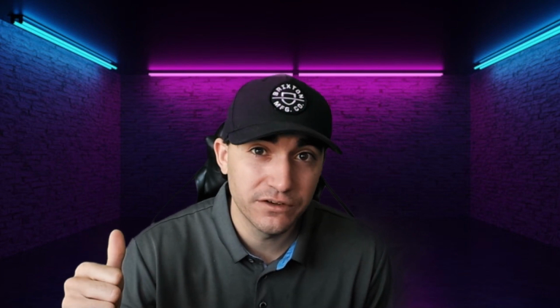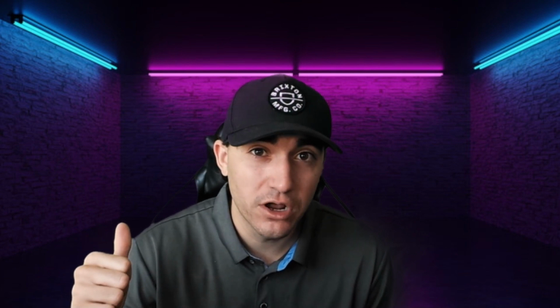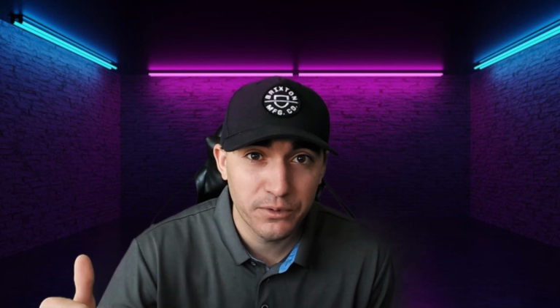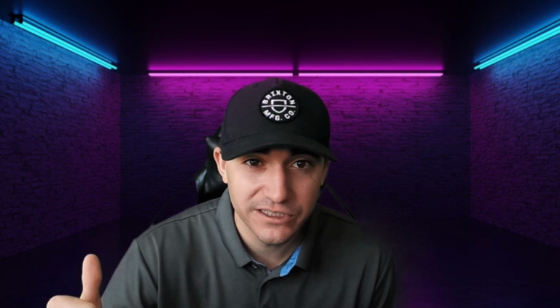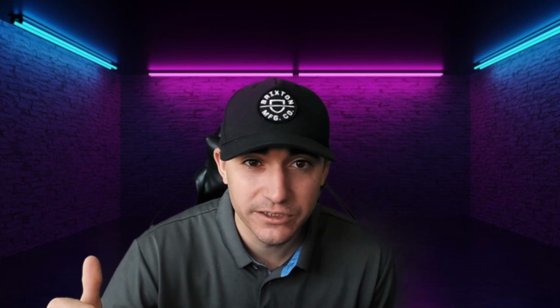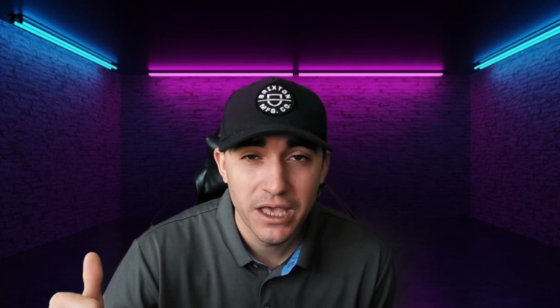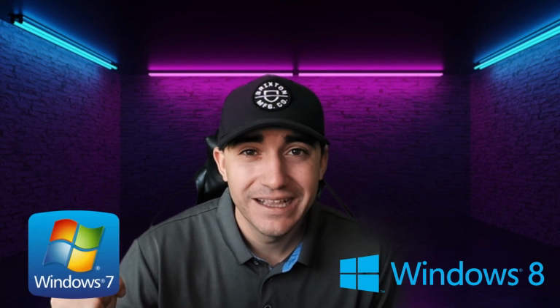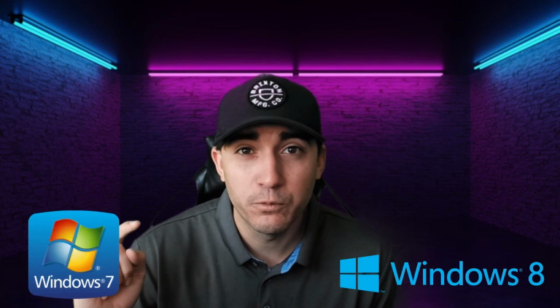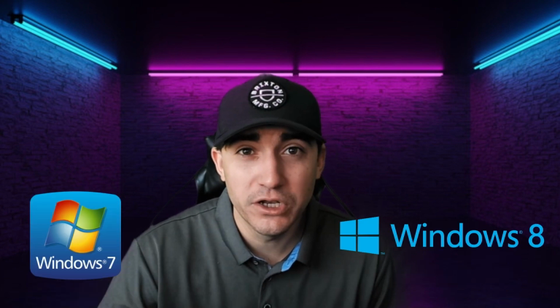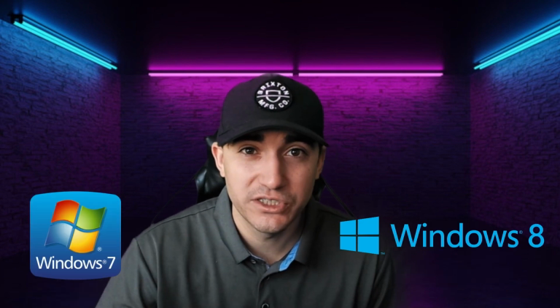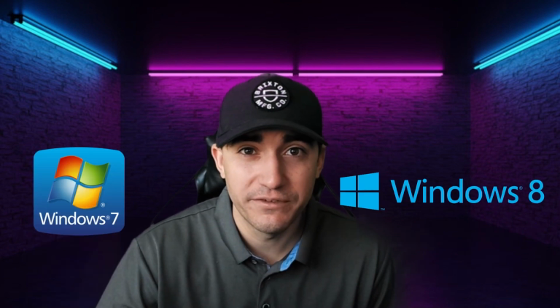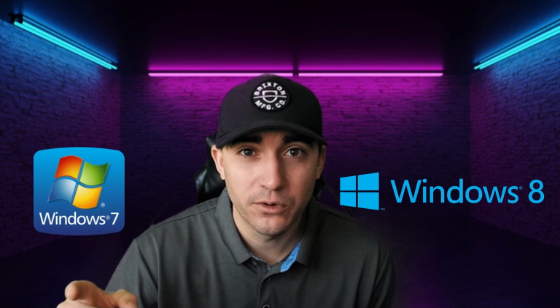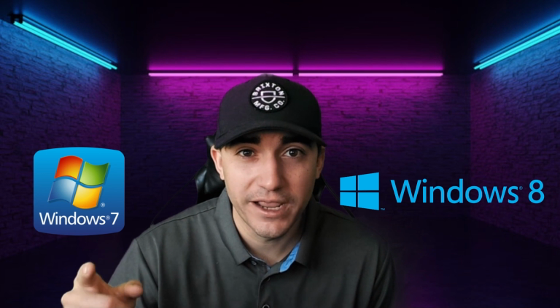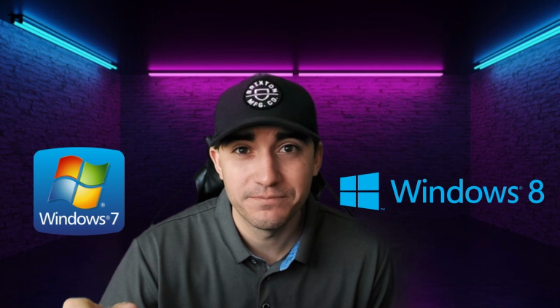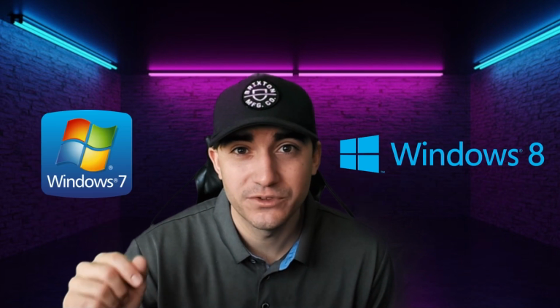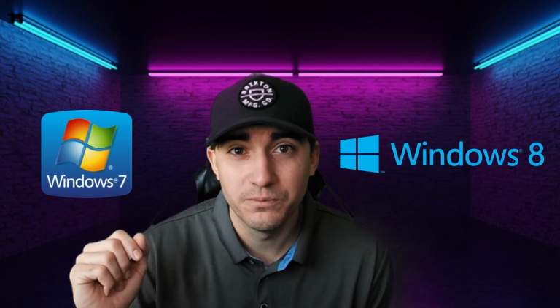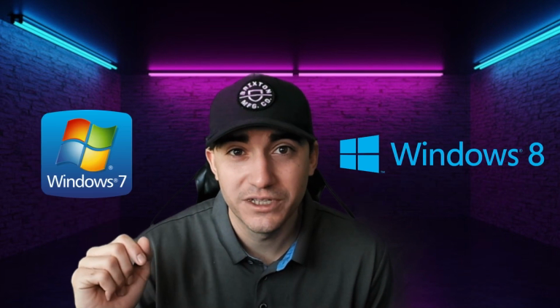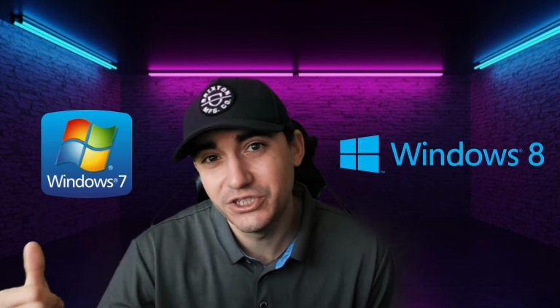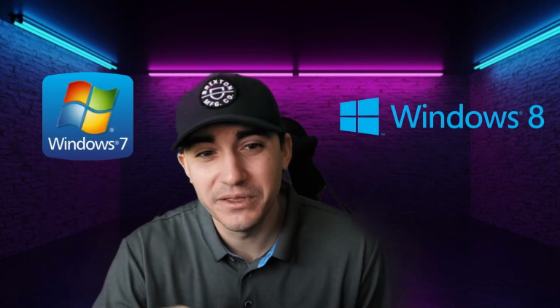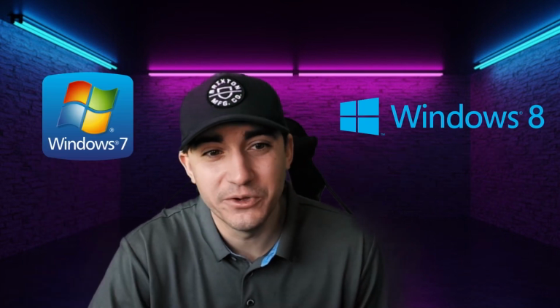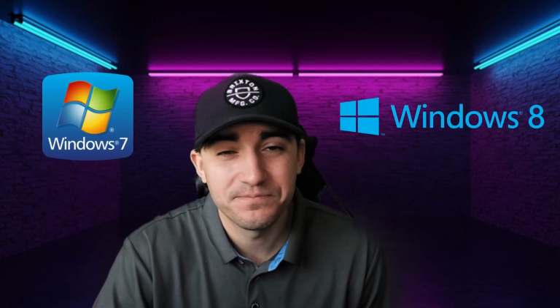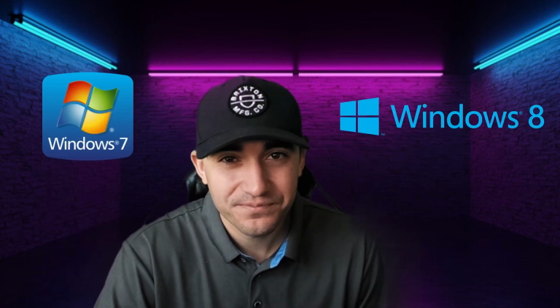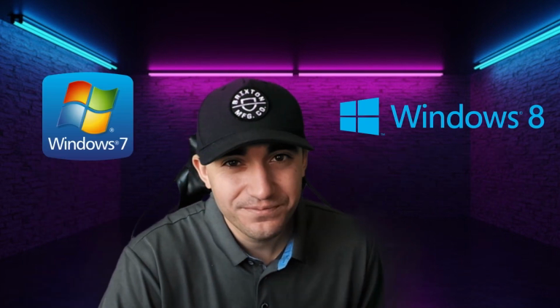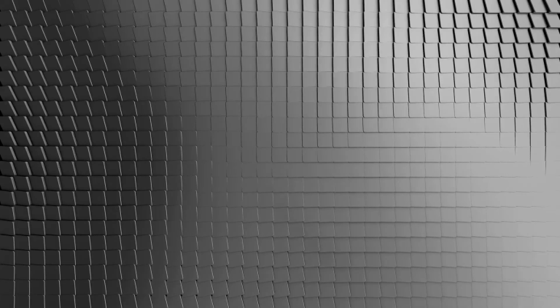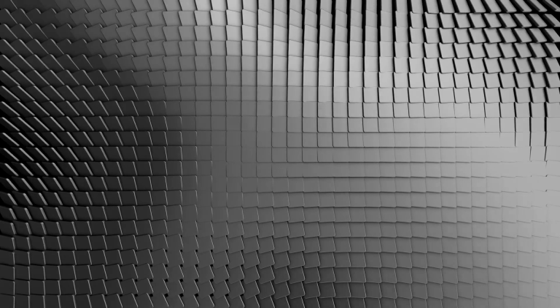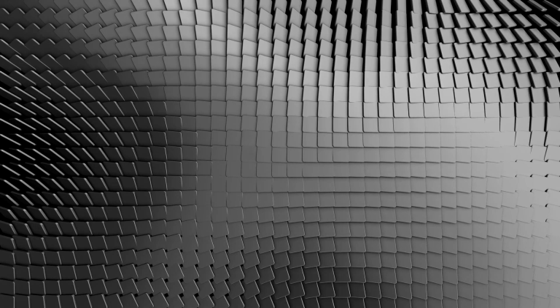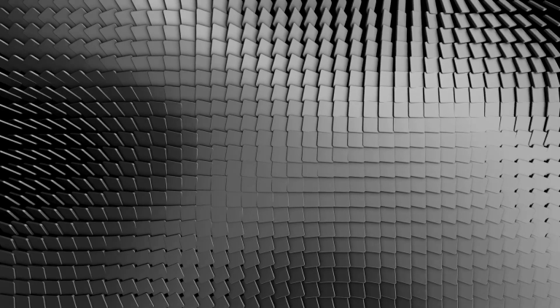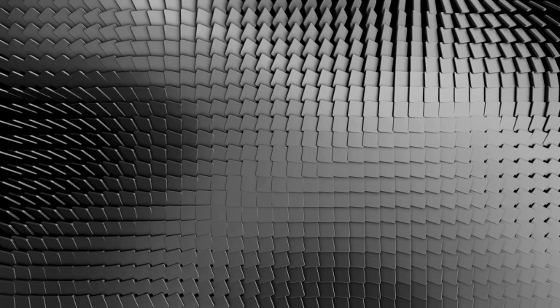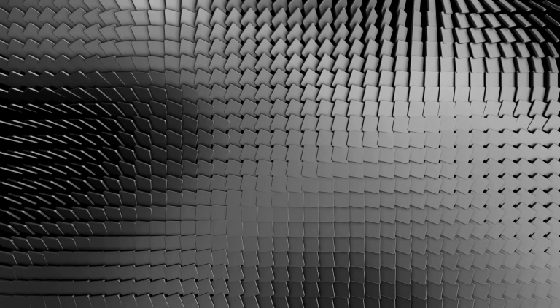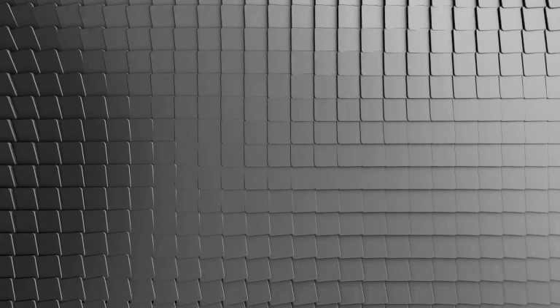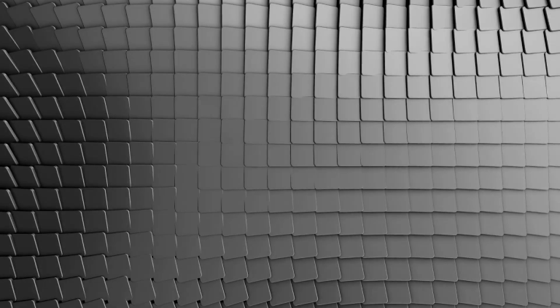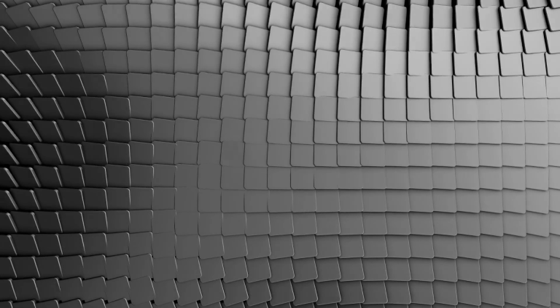We're also going to talk about what would happen if you decided to stay on an out-of-date version of your operating system, like Windows 7 or 8. So let's jump into it.